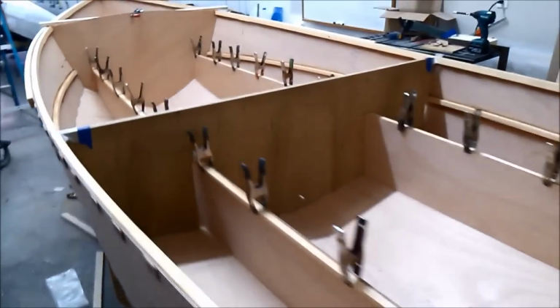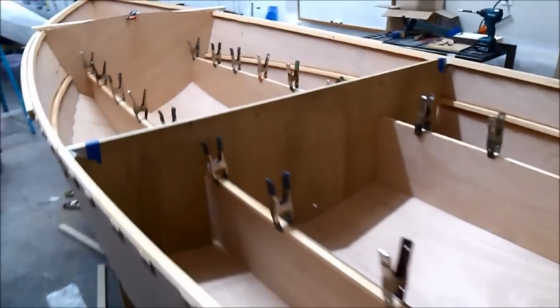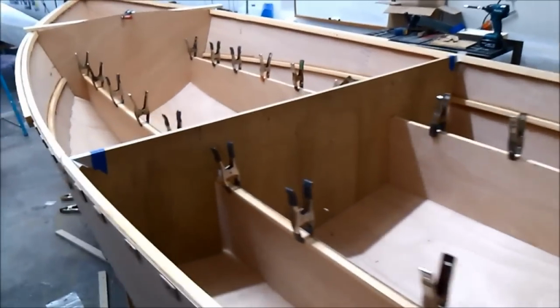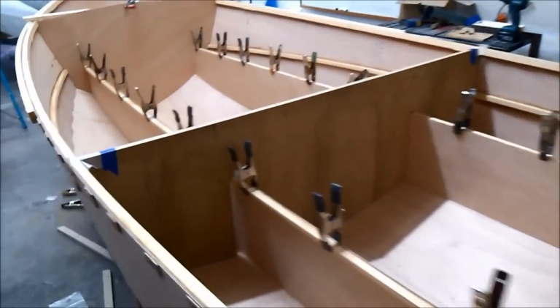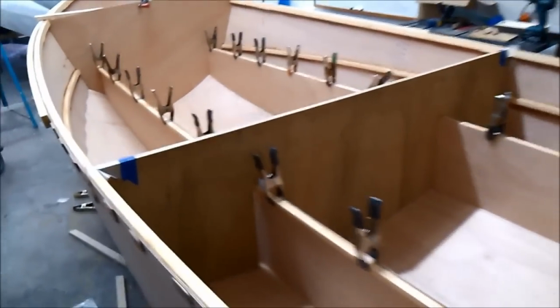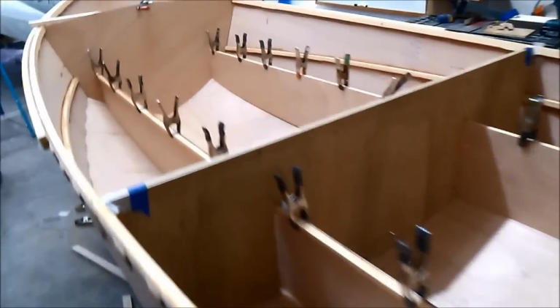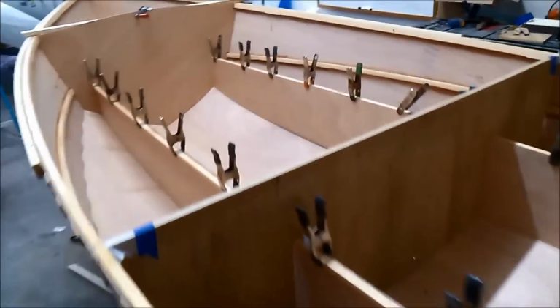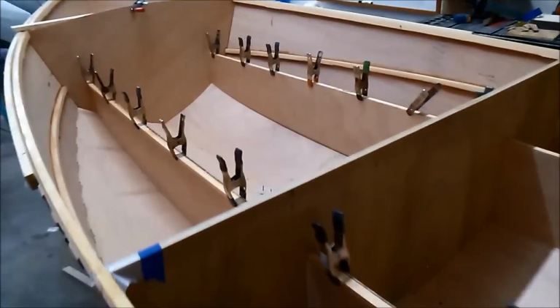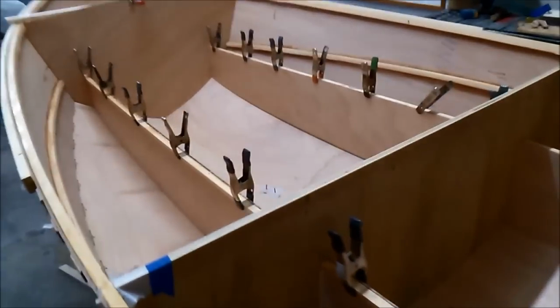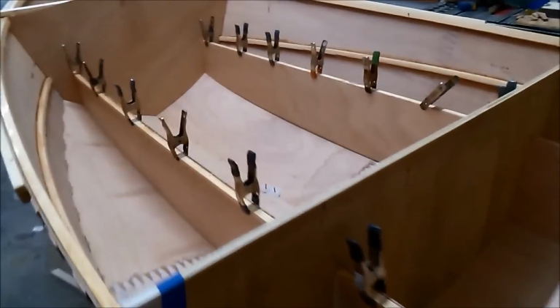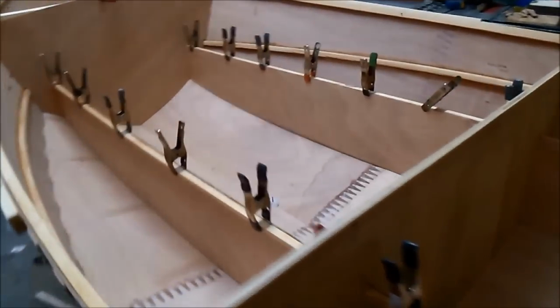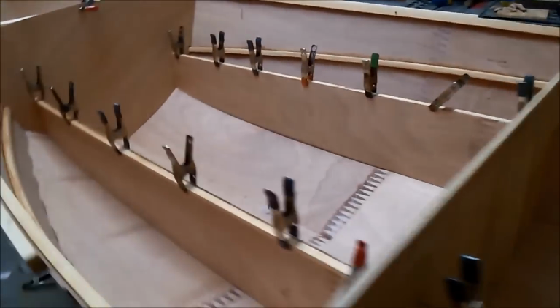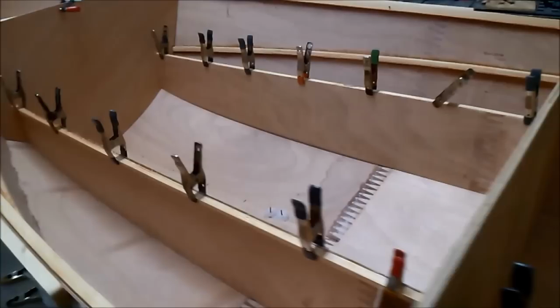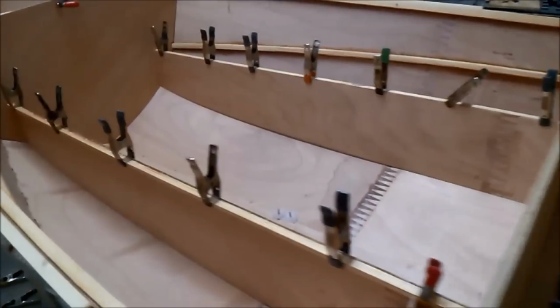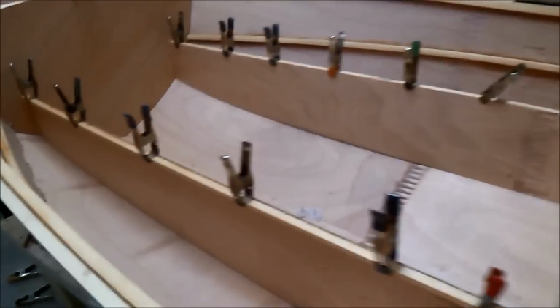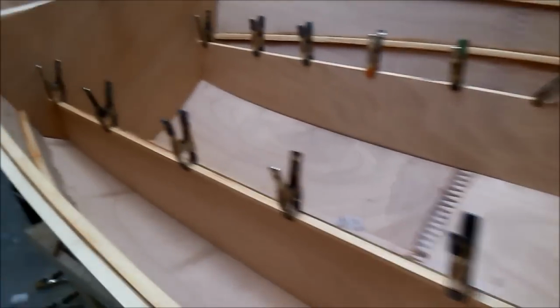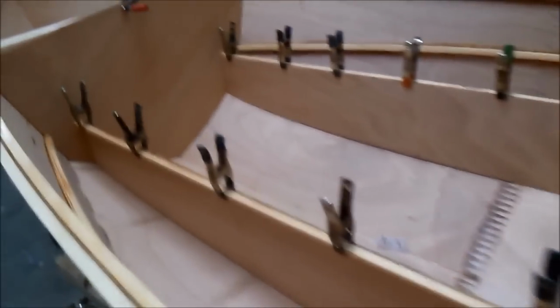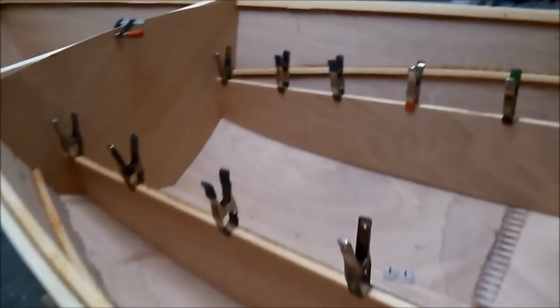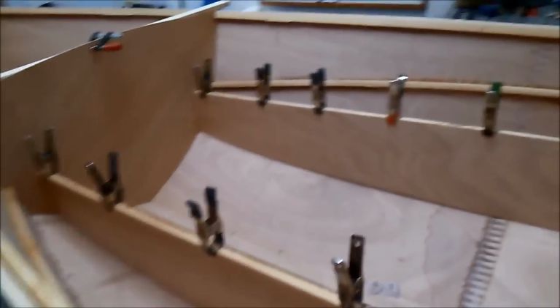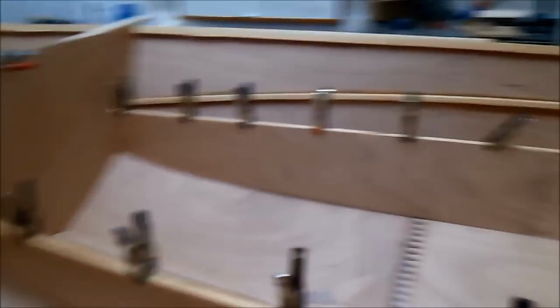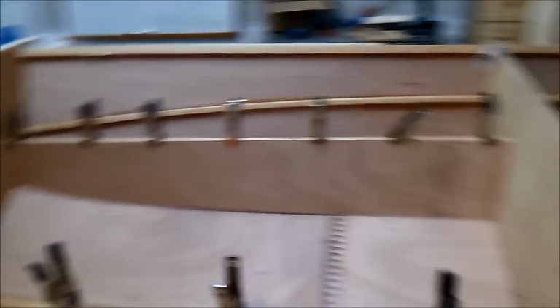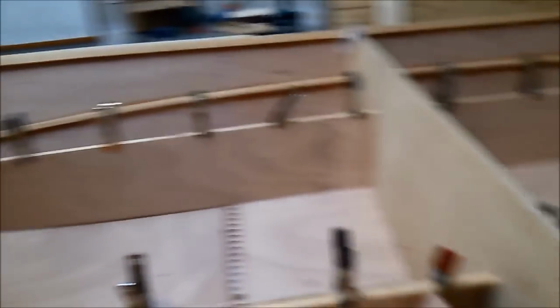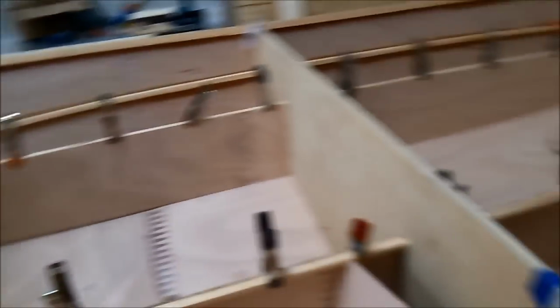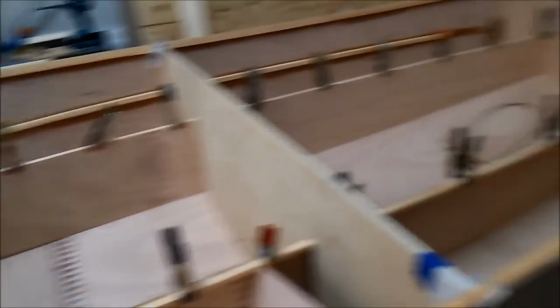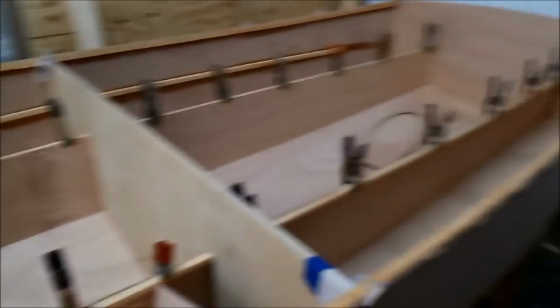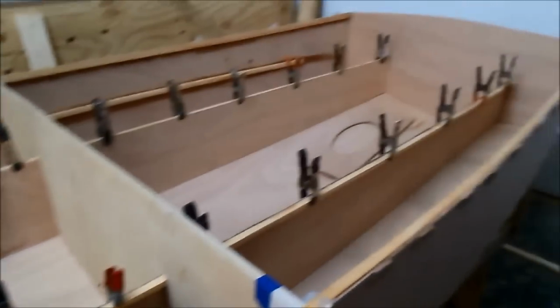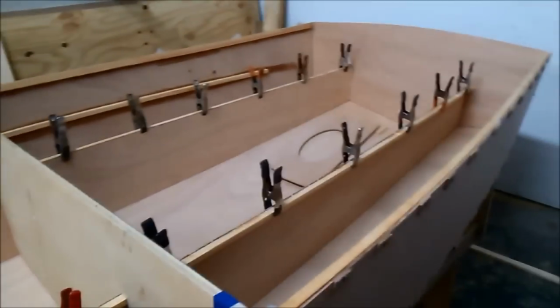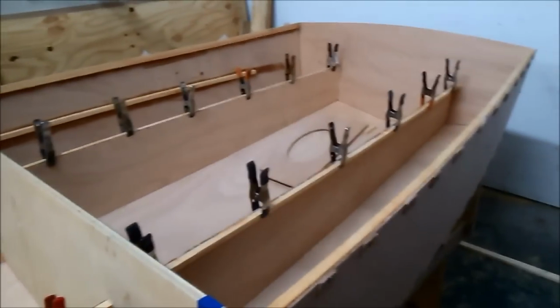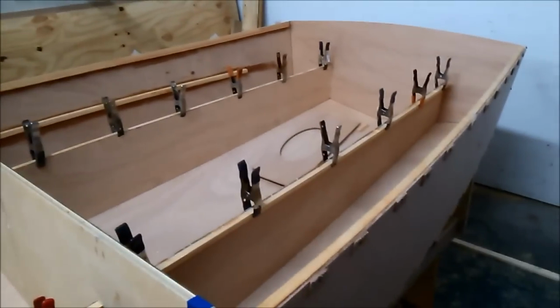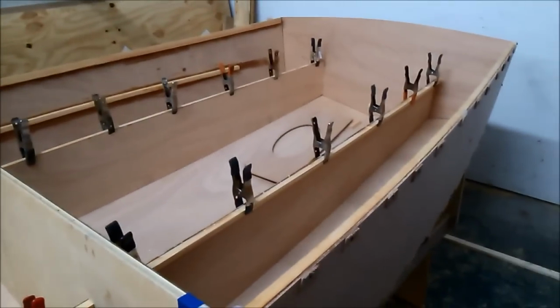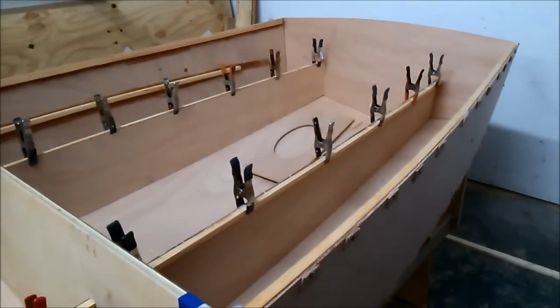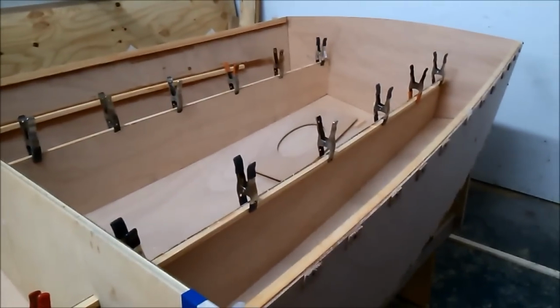Tomorrow I'll get the chine stitched together and we'll get the wires out of it.